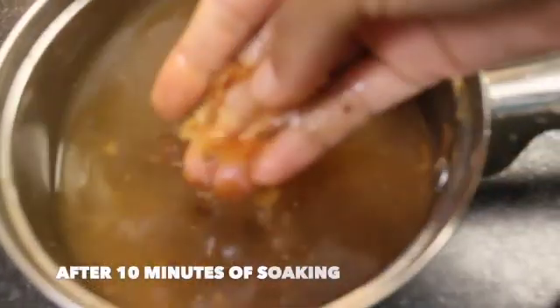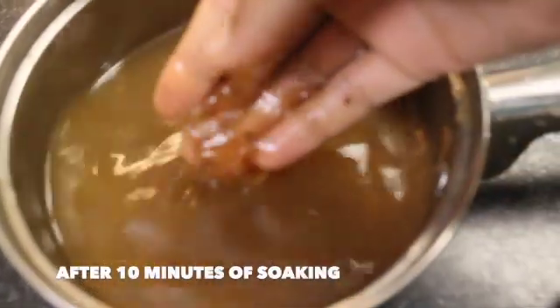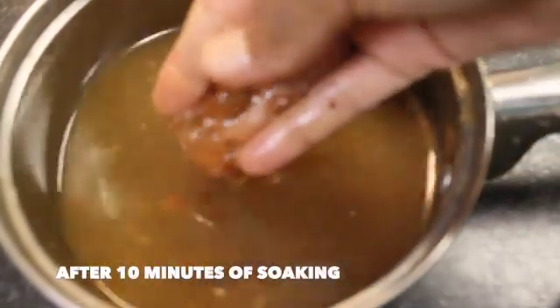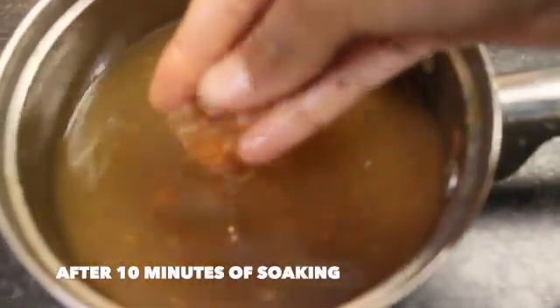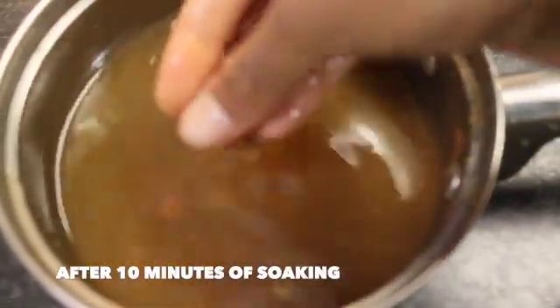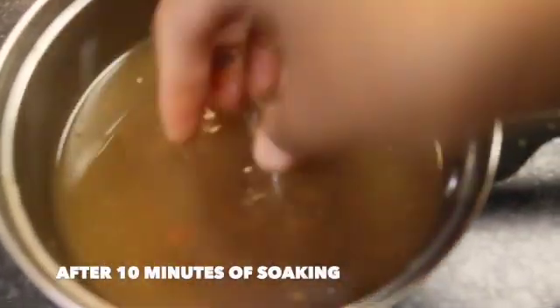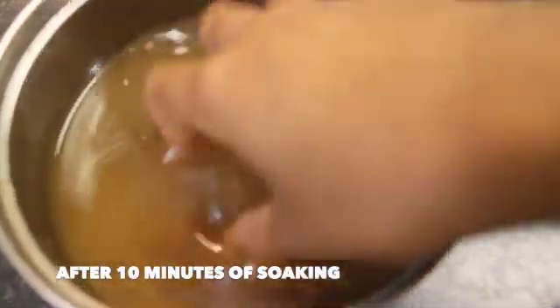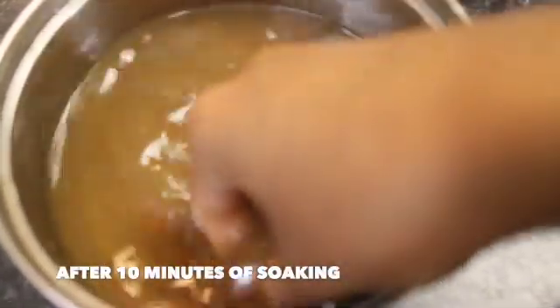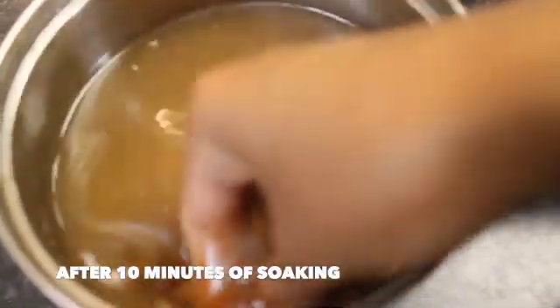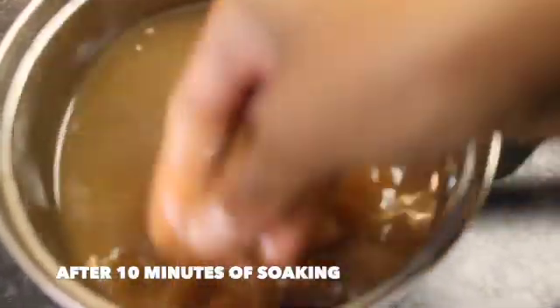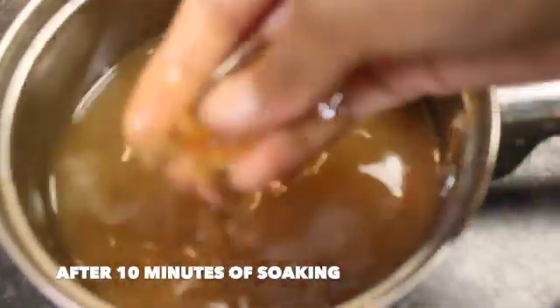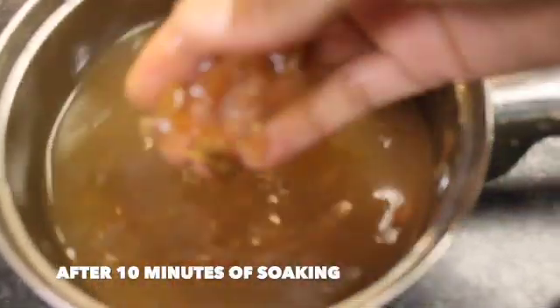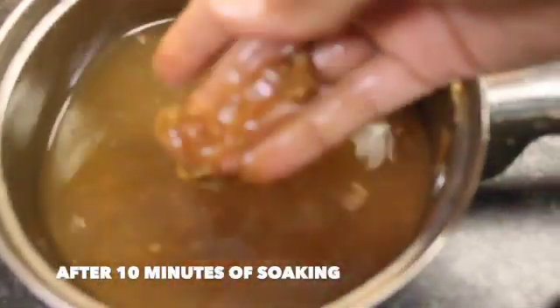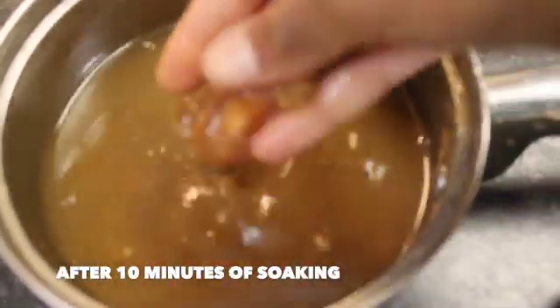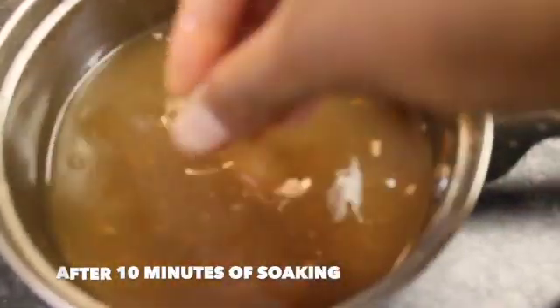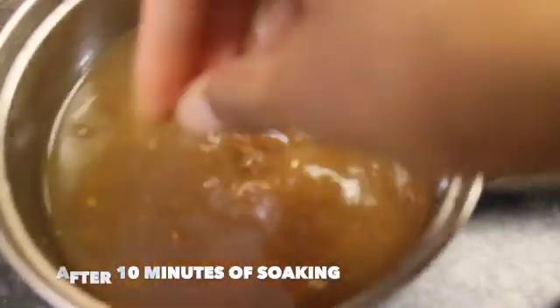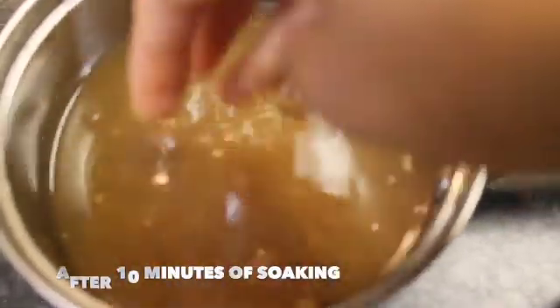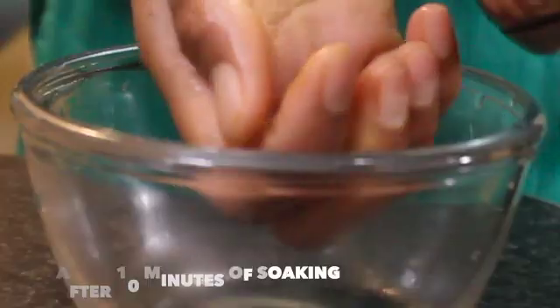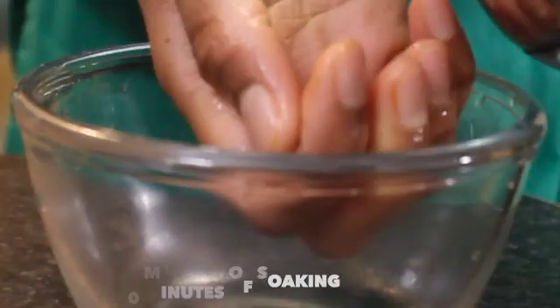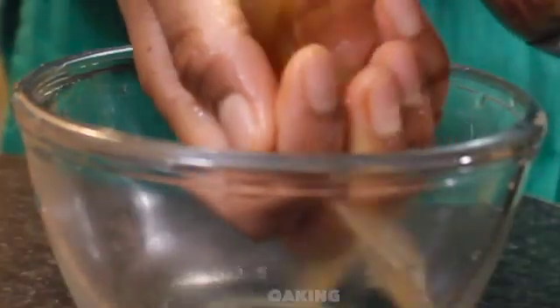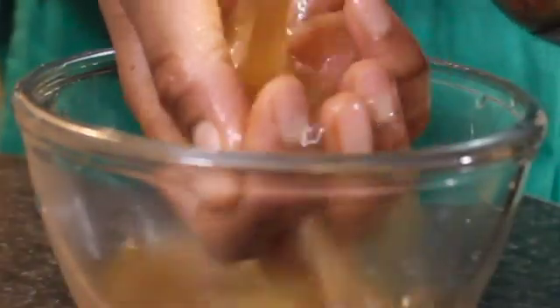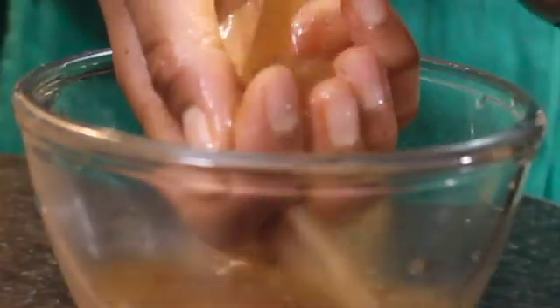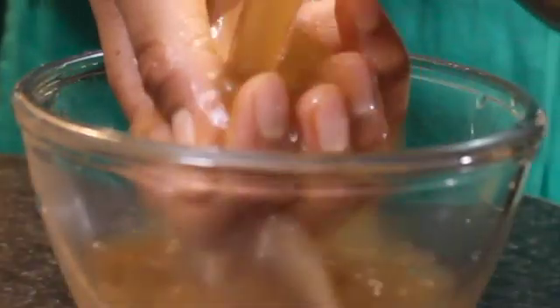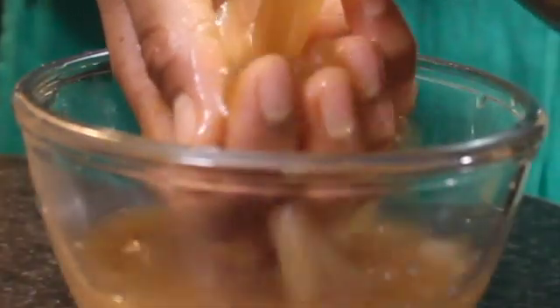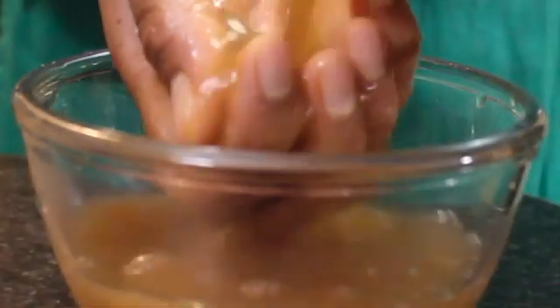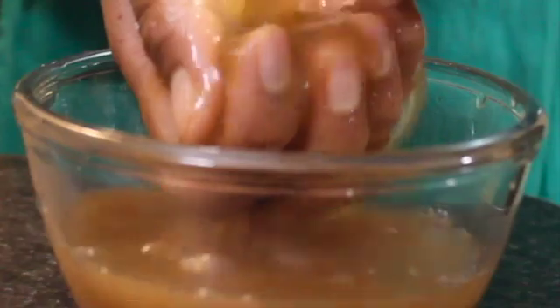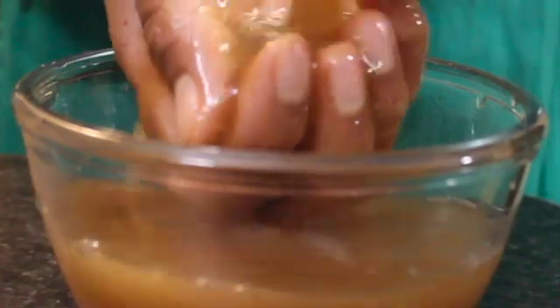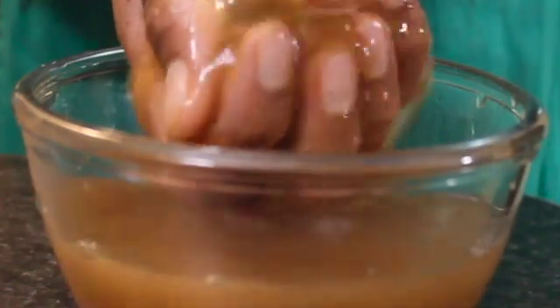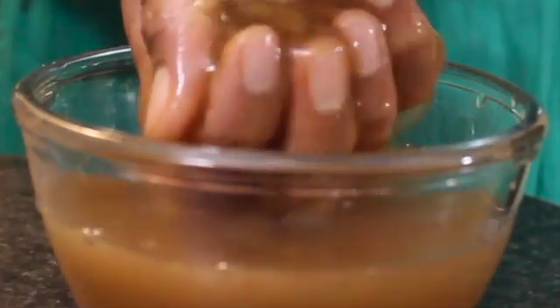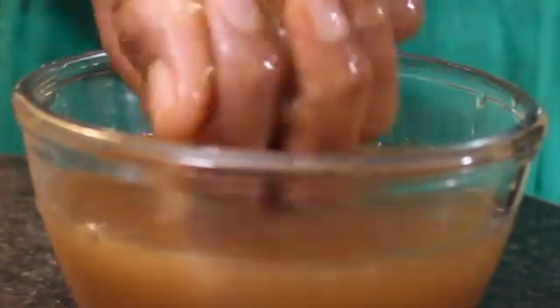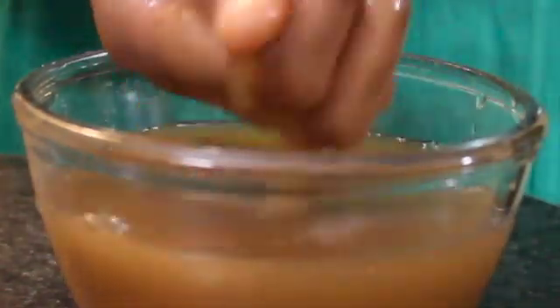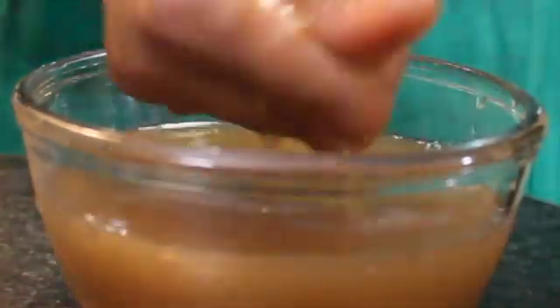After 10 minutes the tamarind has soaked well. Mash it well with your hands and filter it.